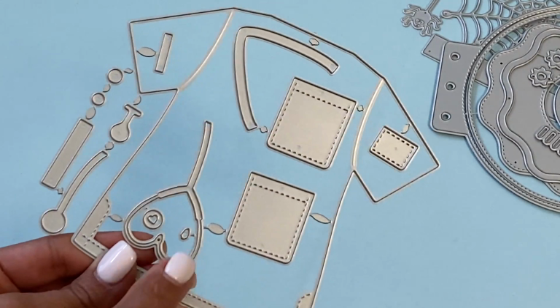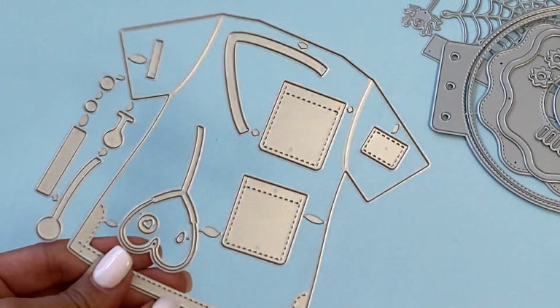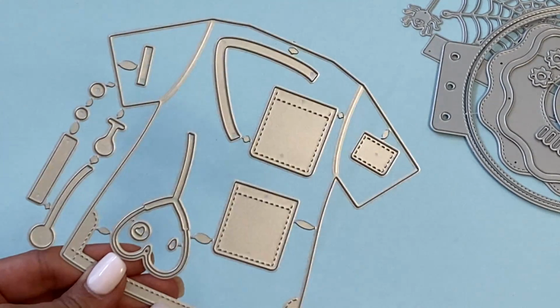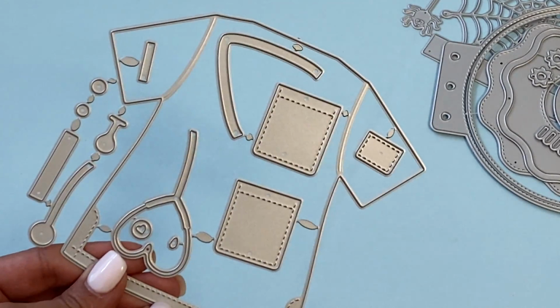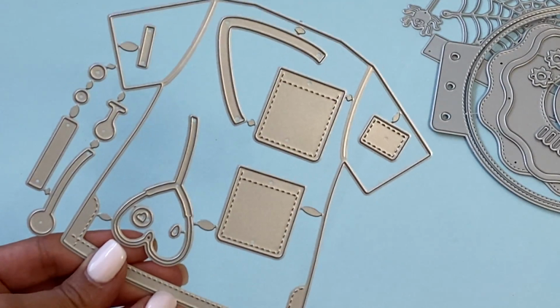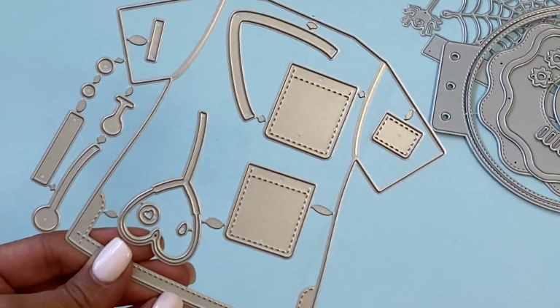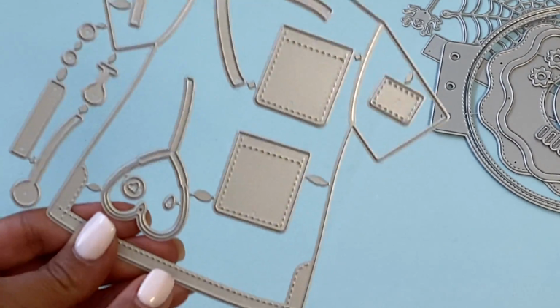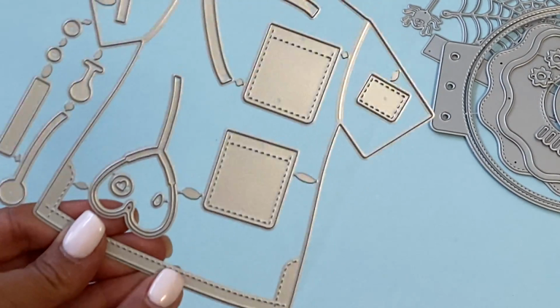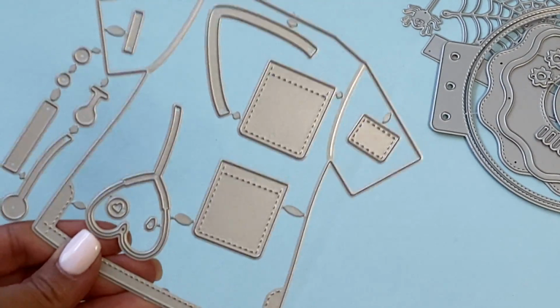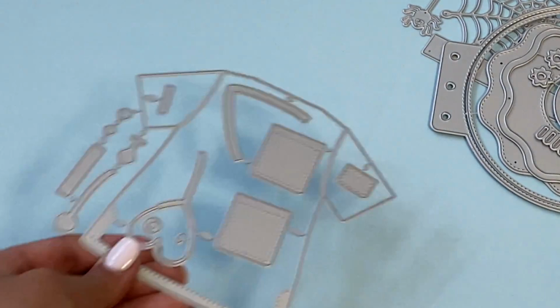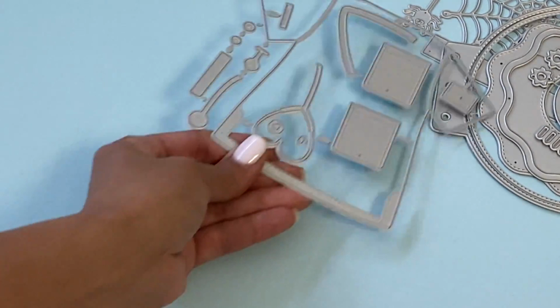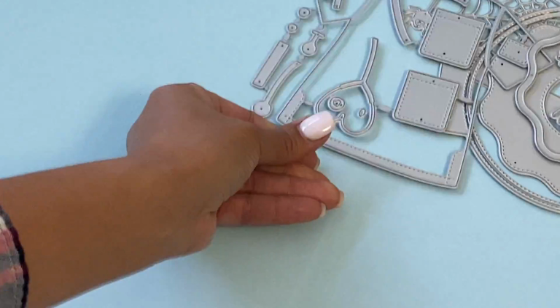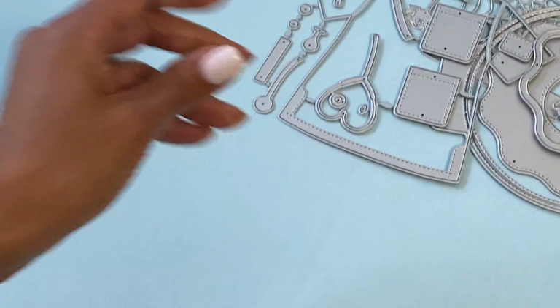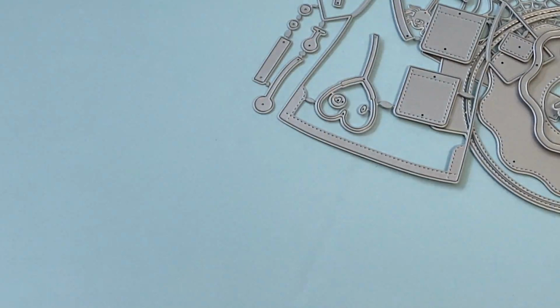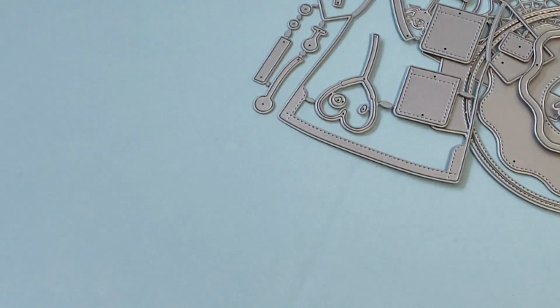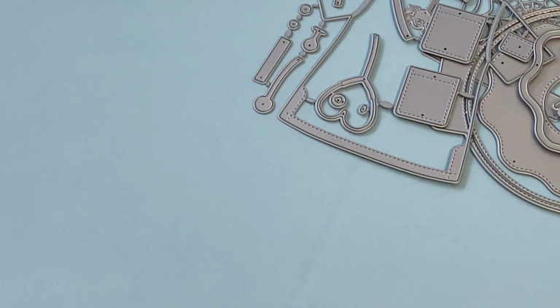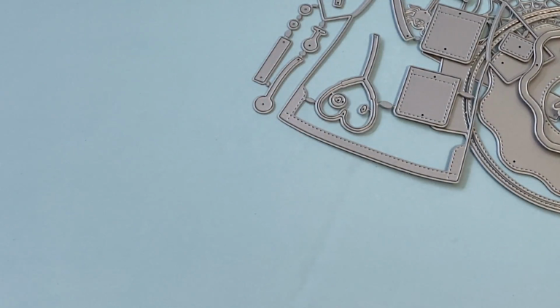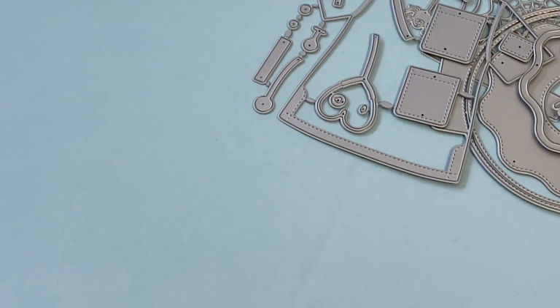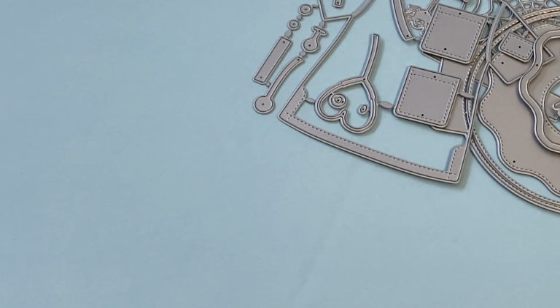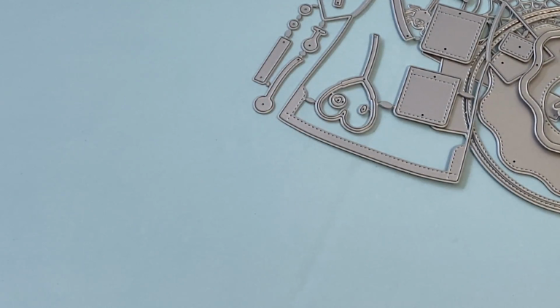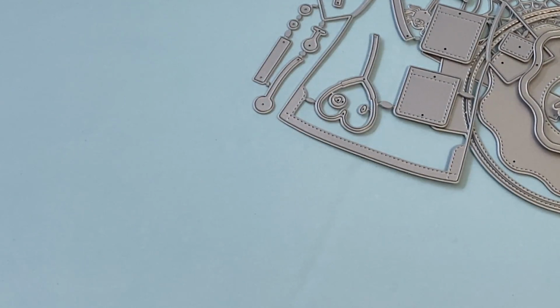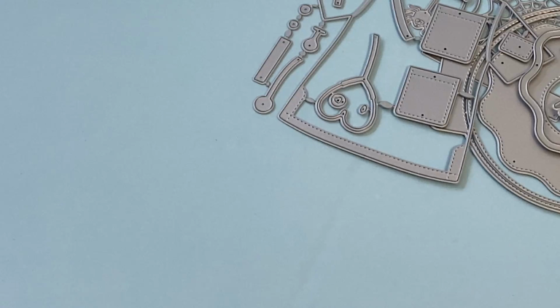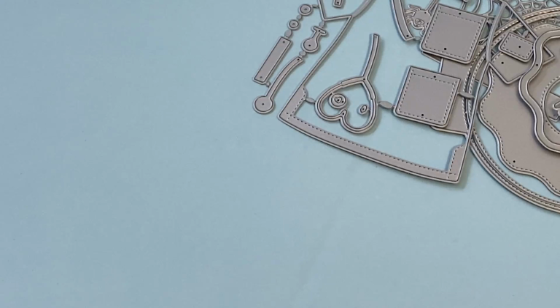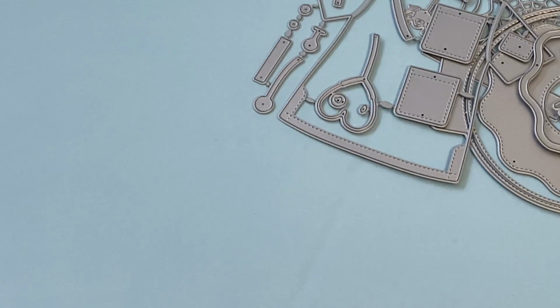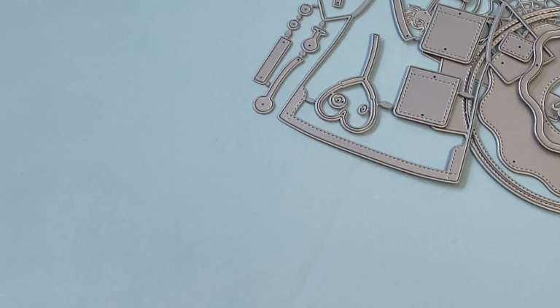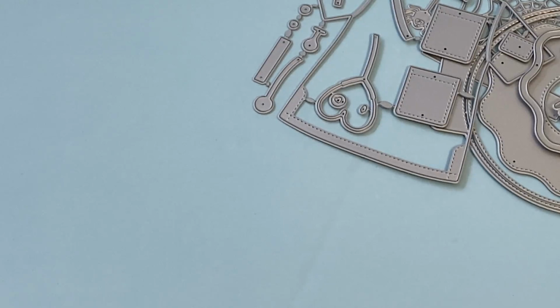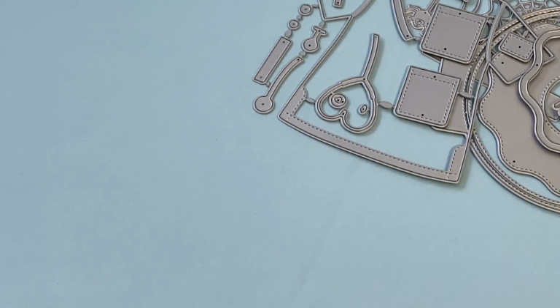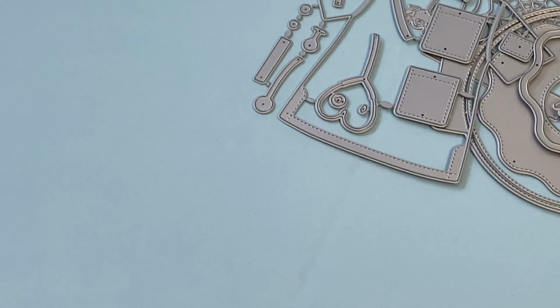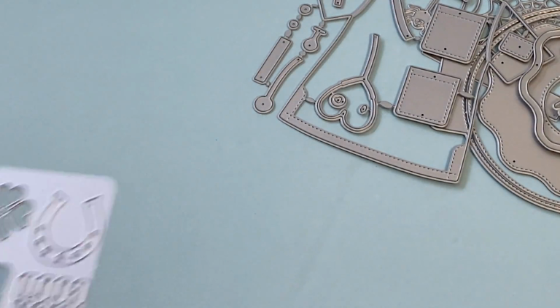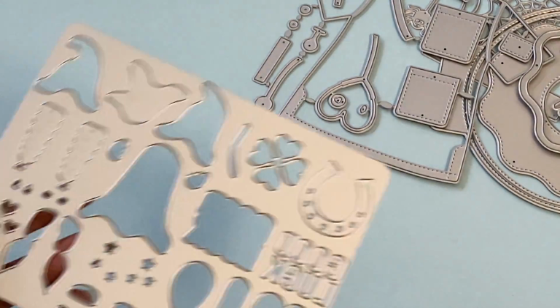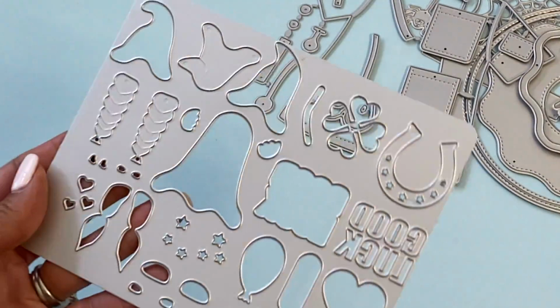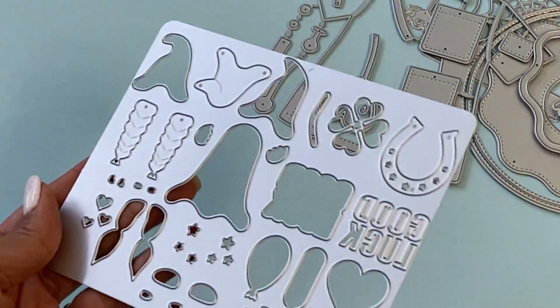So this nurse die is perfect for doctors, nurses, that kind of thing — definitely a must-have for your crafty stash.